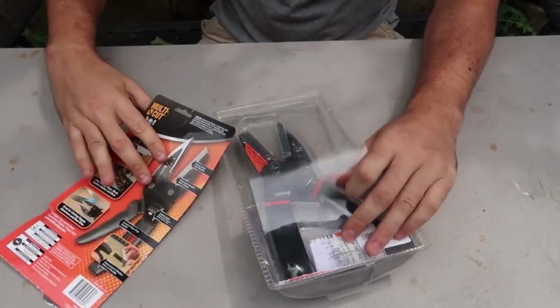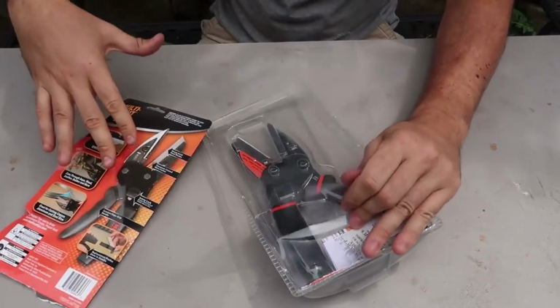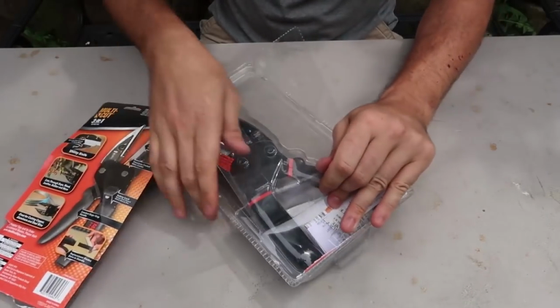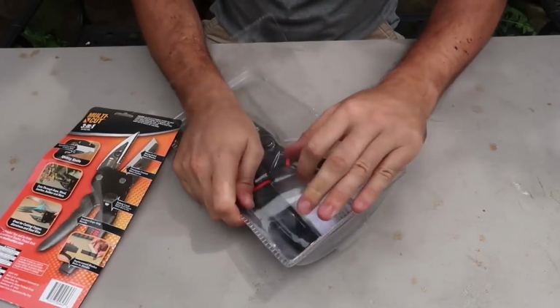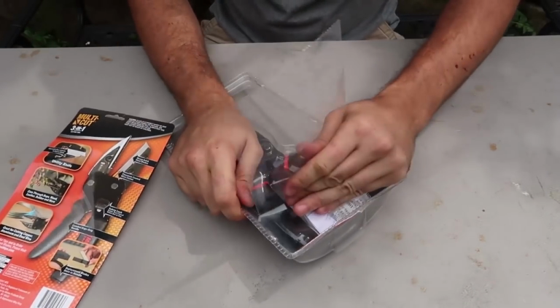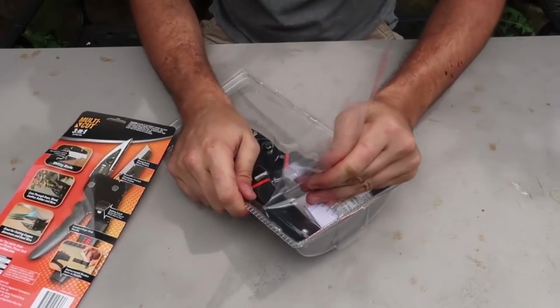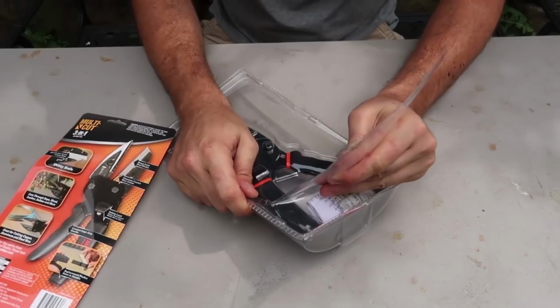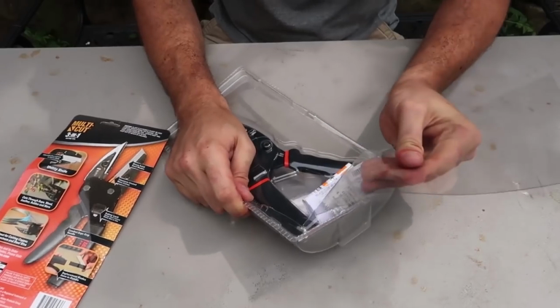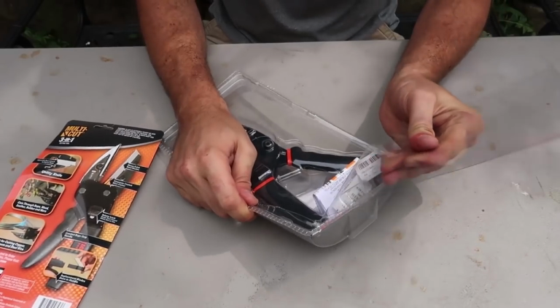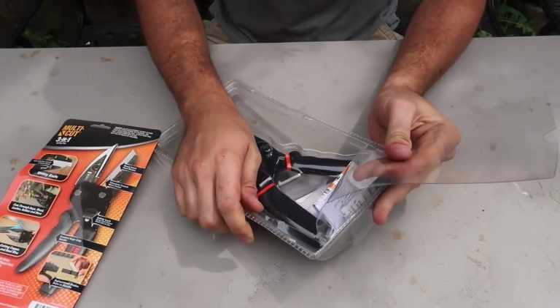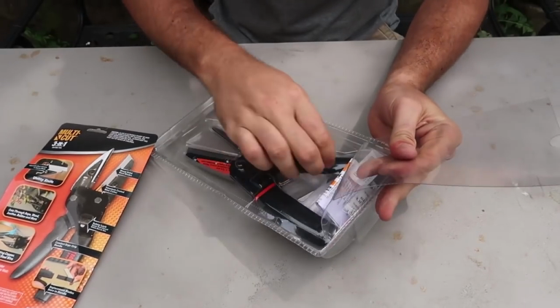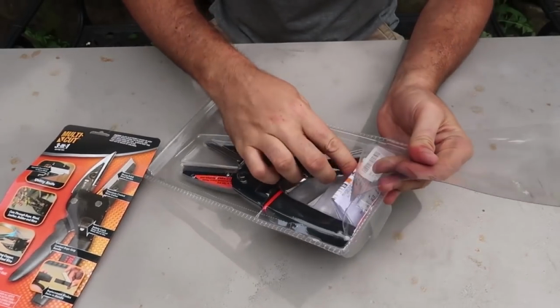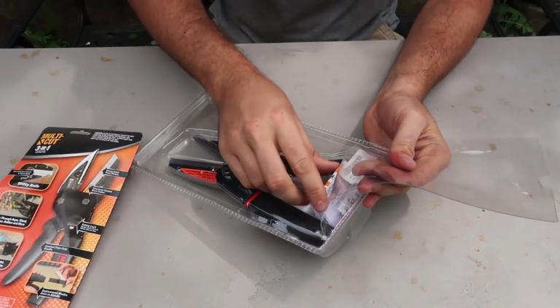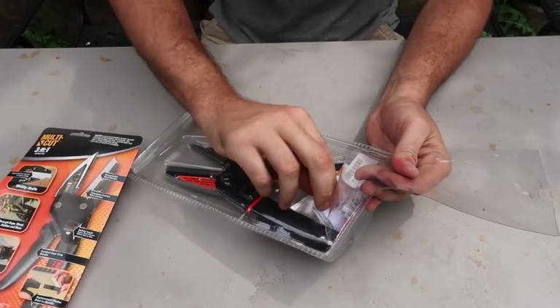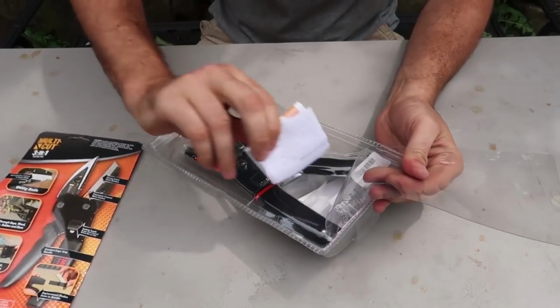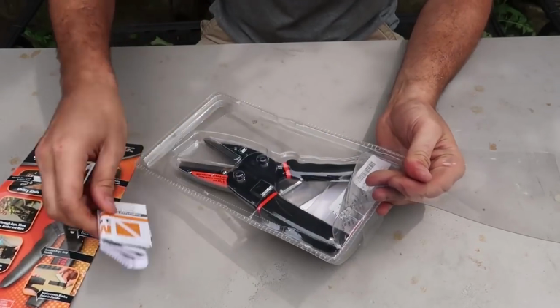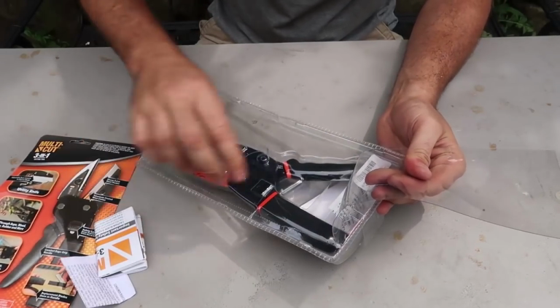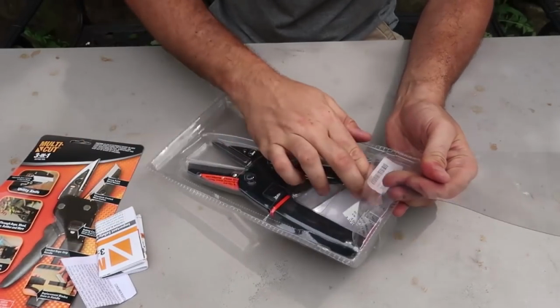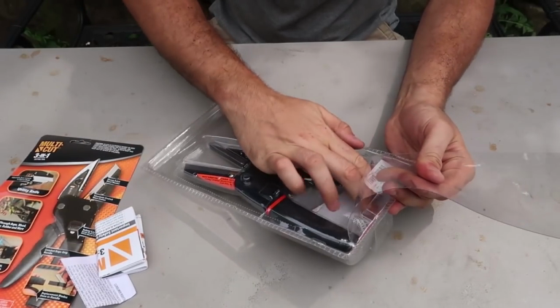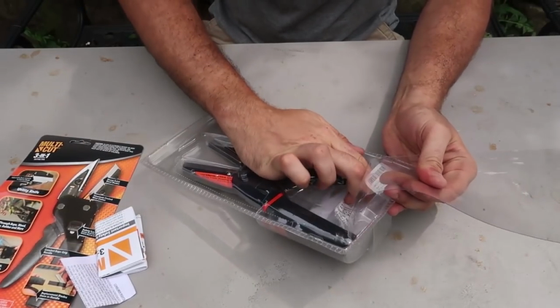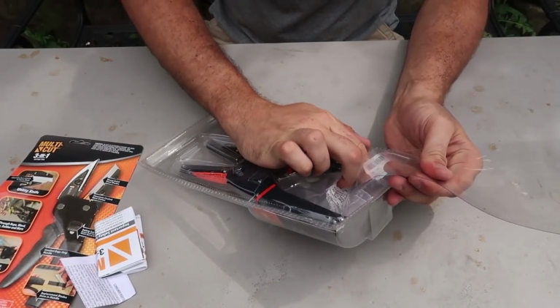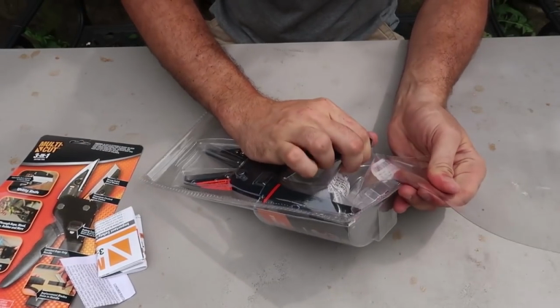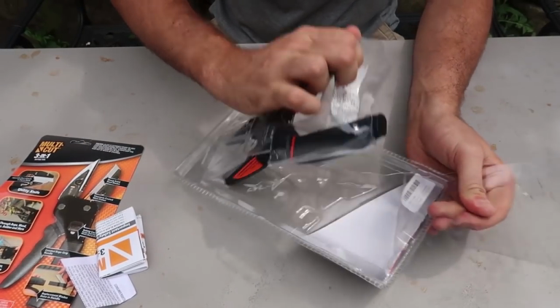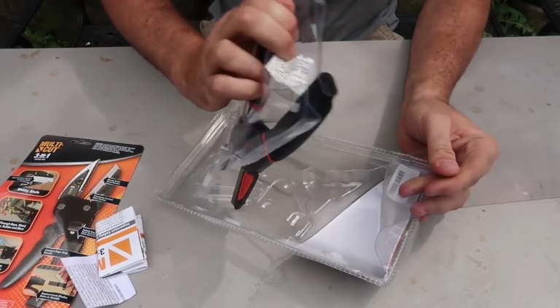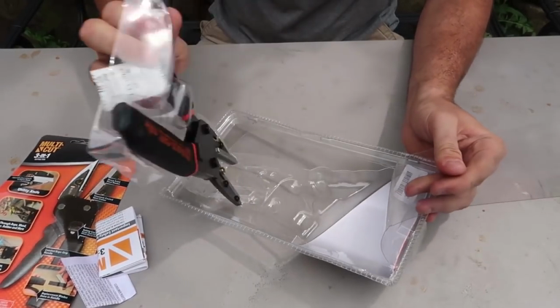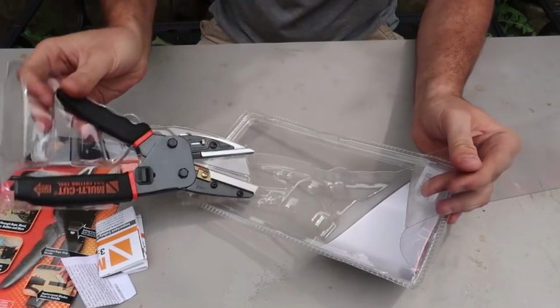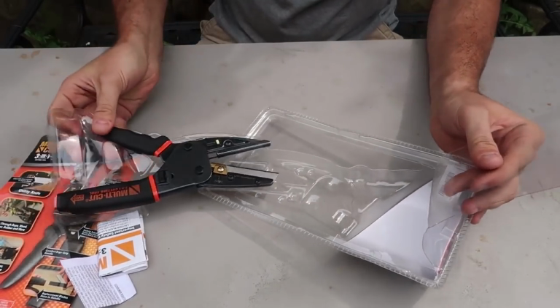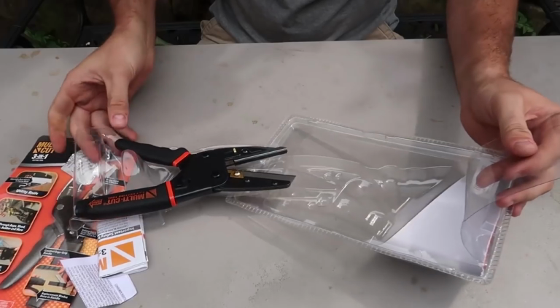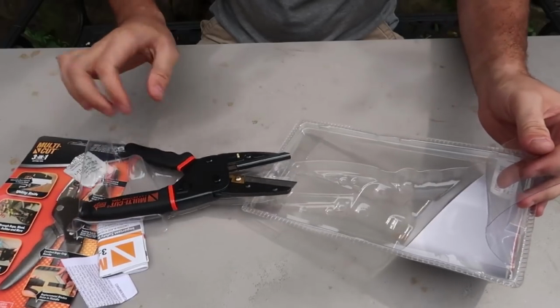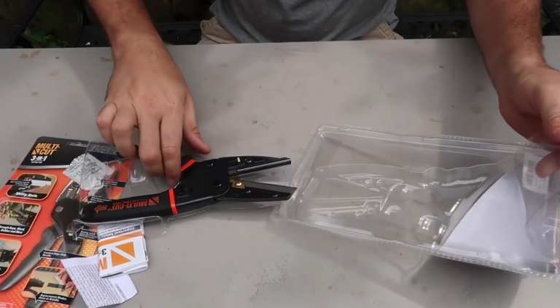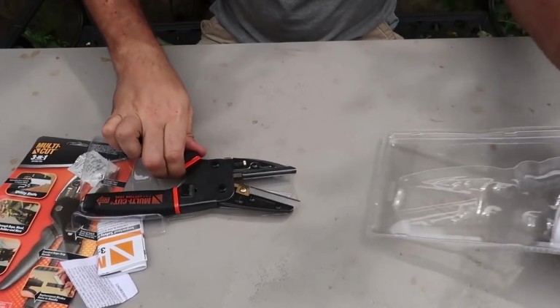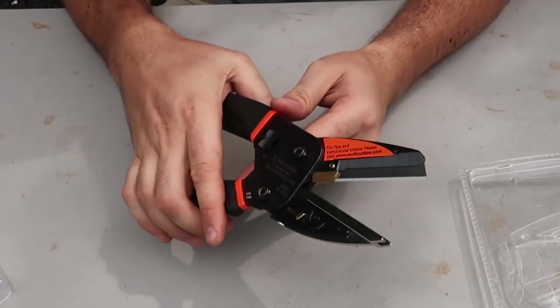By the way, be very careful when opening knives and stuff like that, because they are sharp — so don't cut yourself.